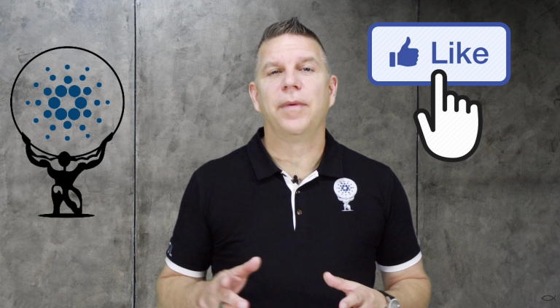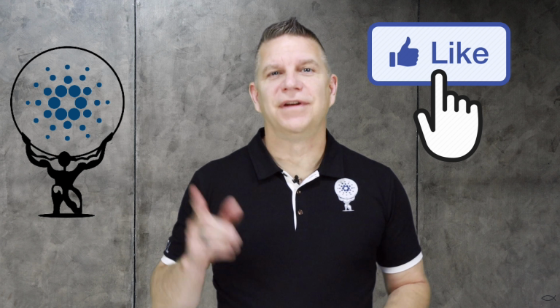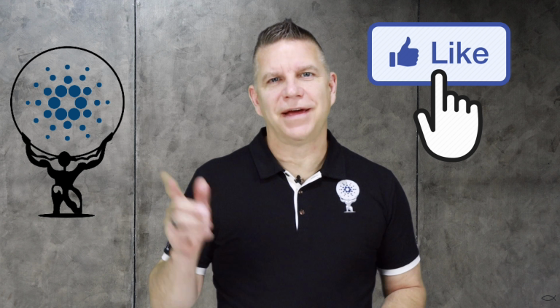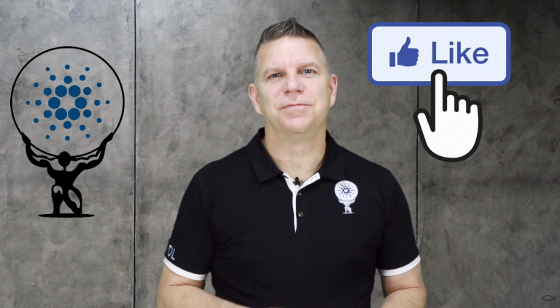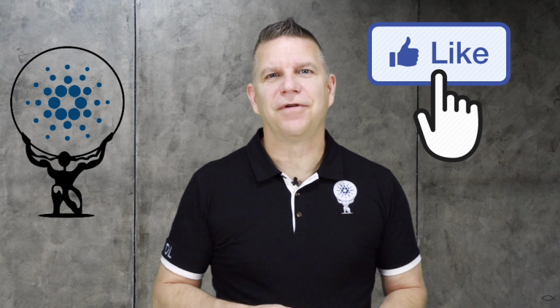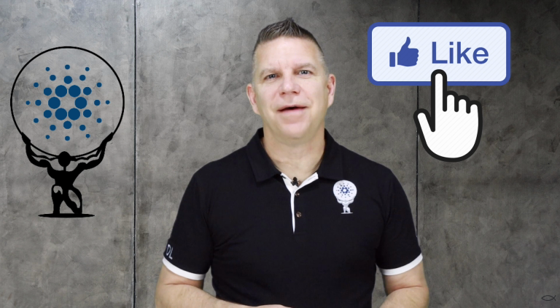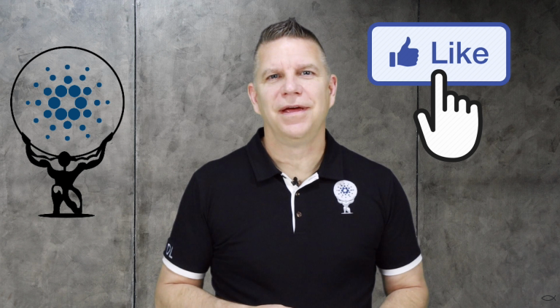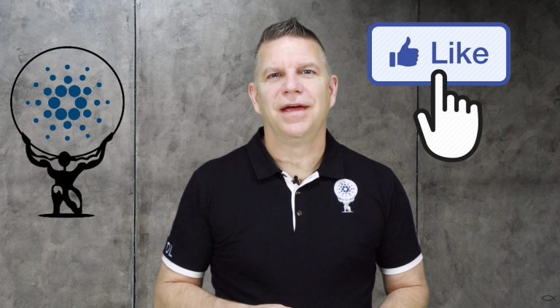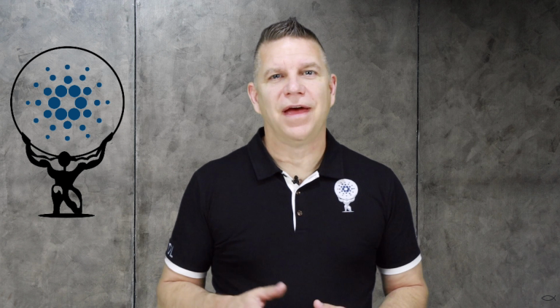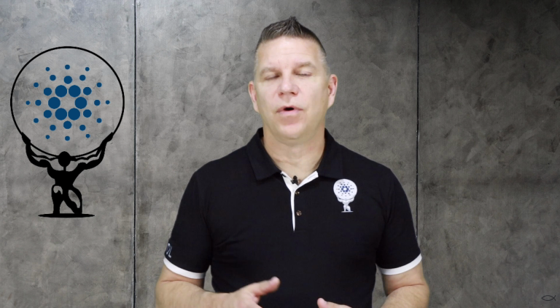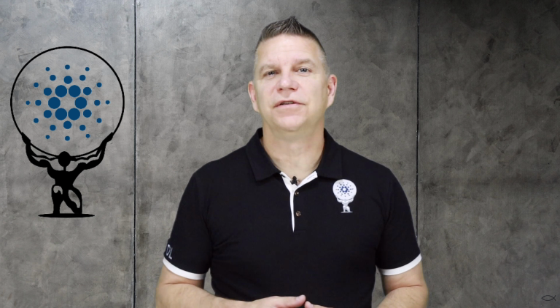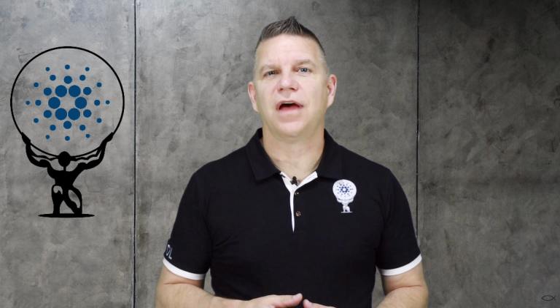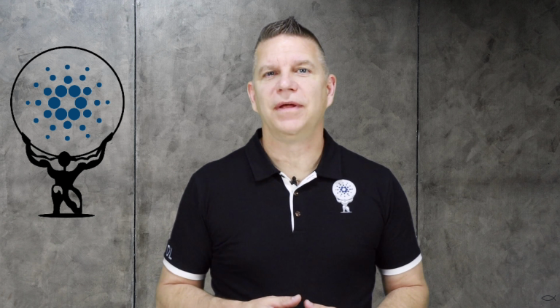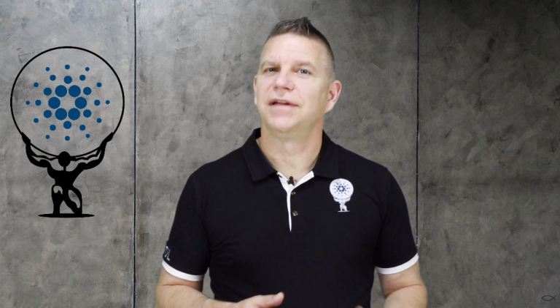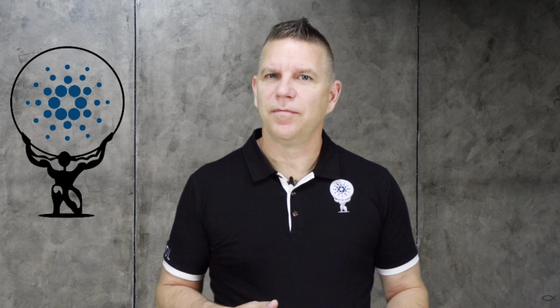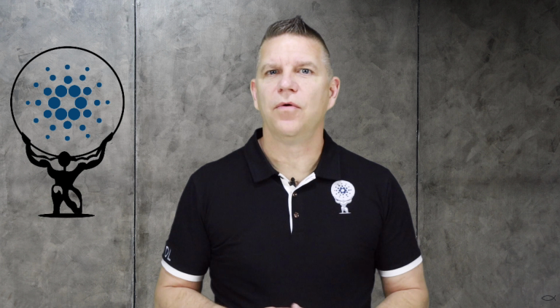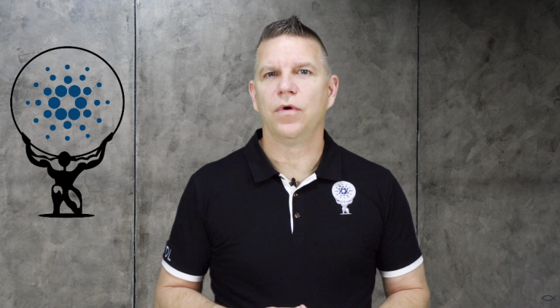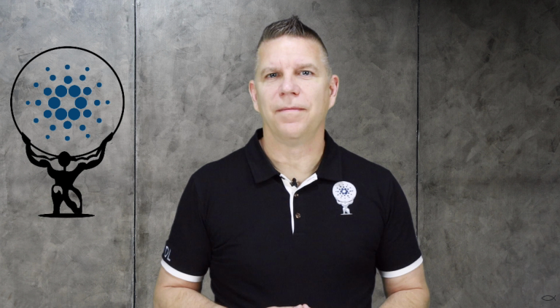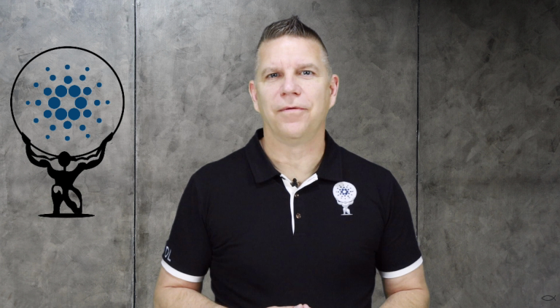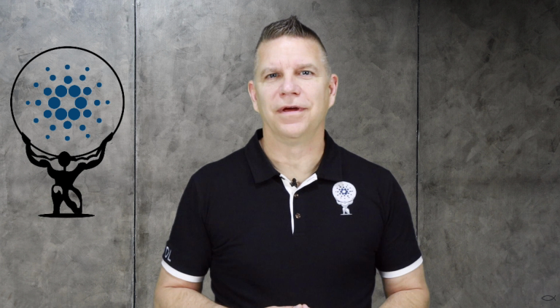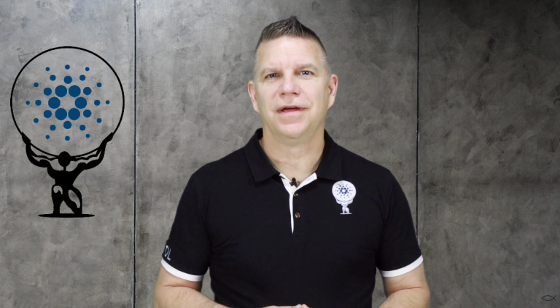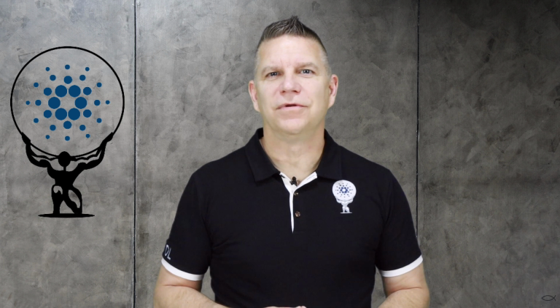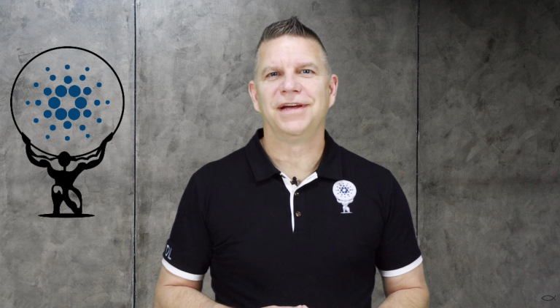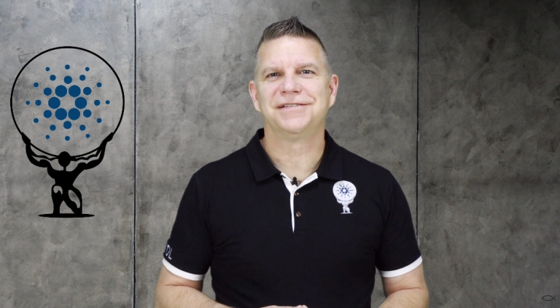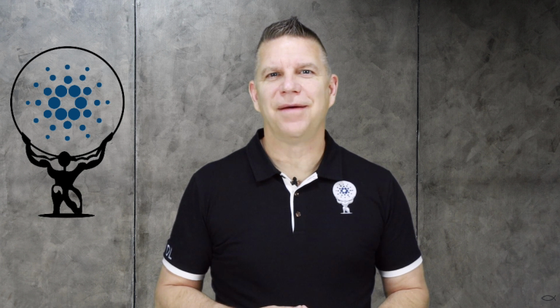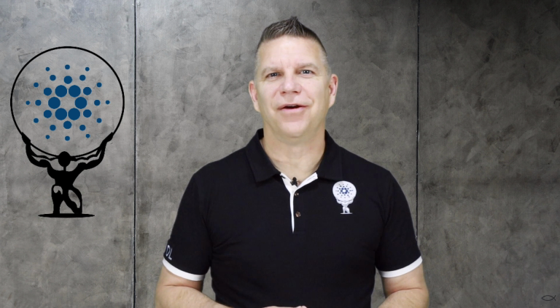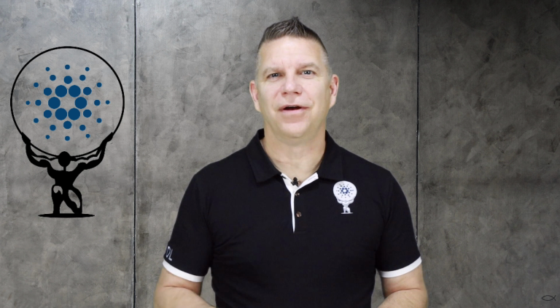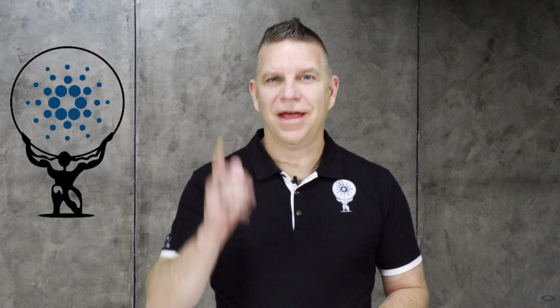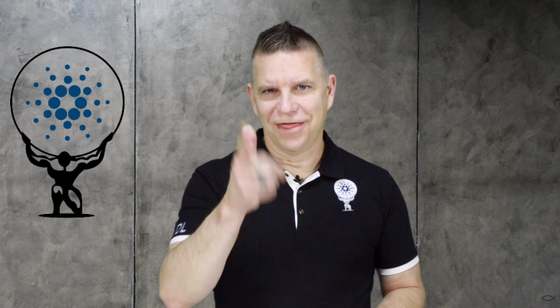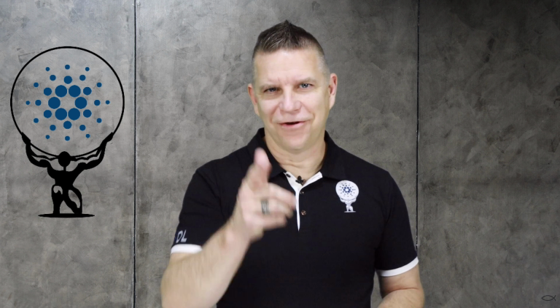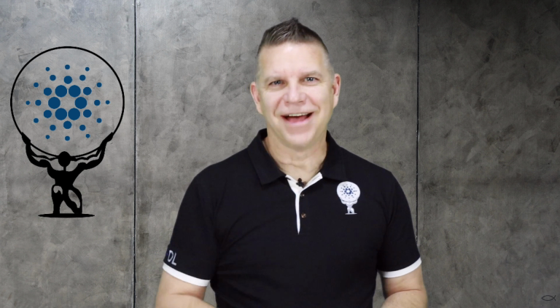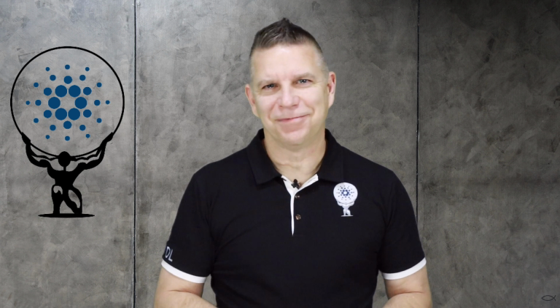Remember to like and subscribe. If you have questions or comments, leave them below and we'll get back with you. We'll see you next time here on The Grasp.